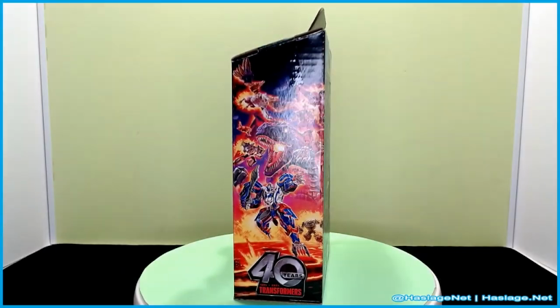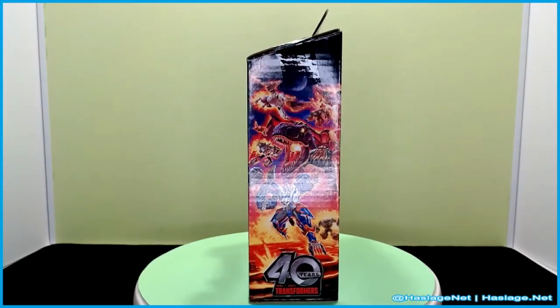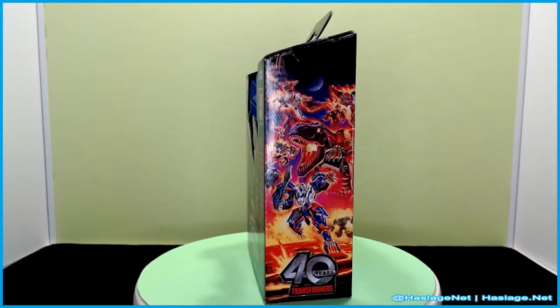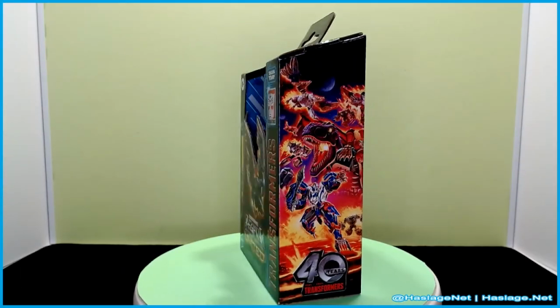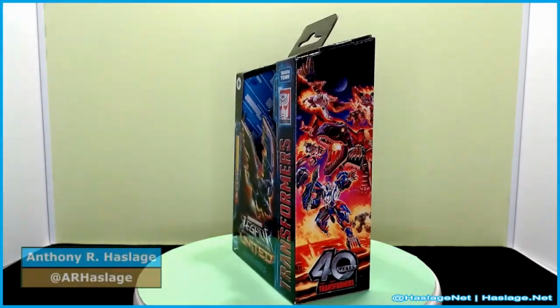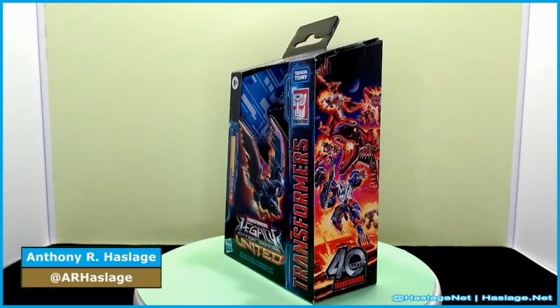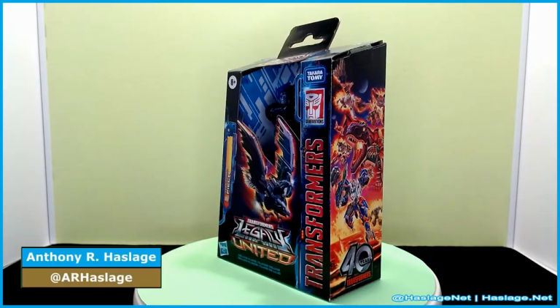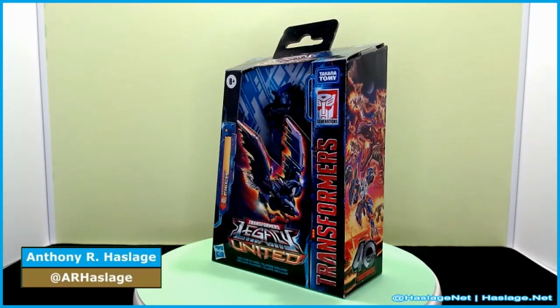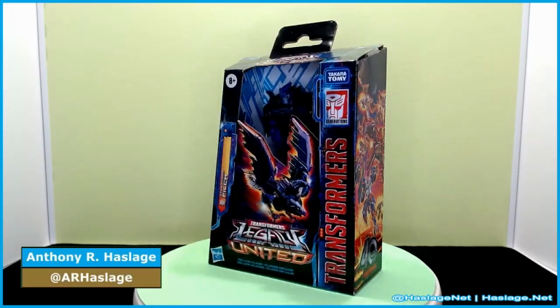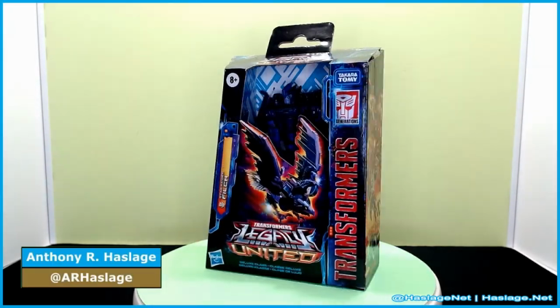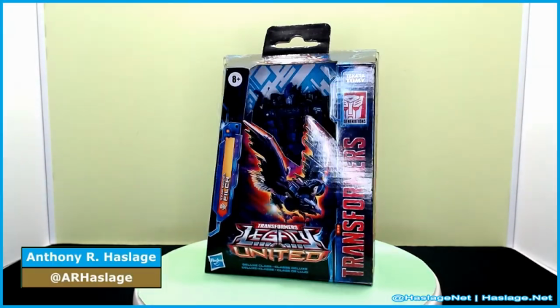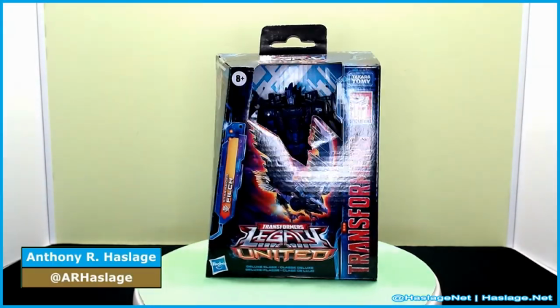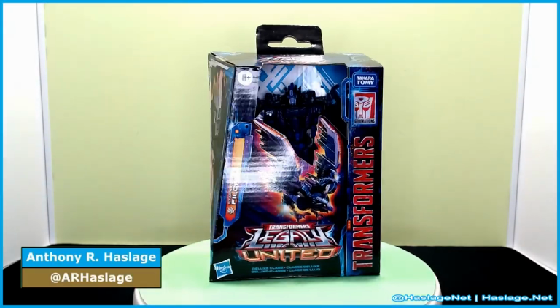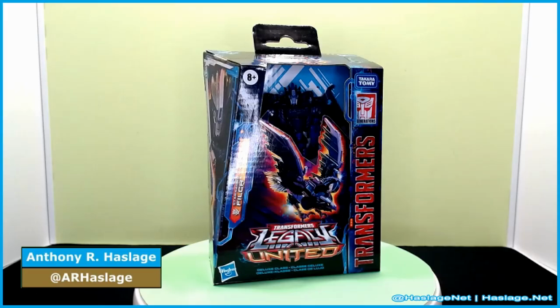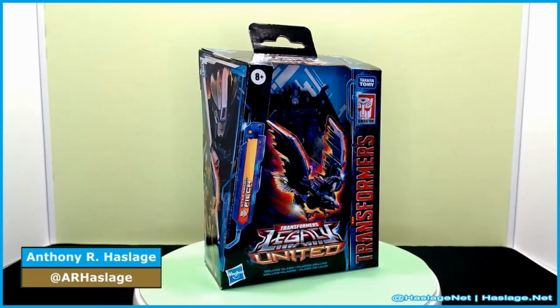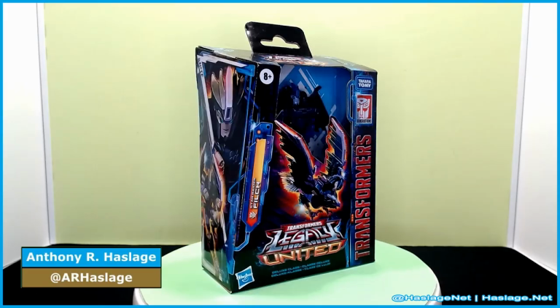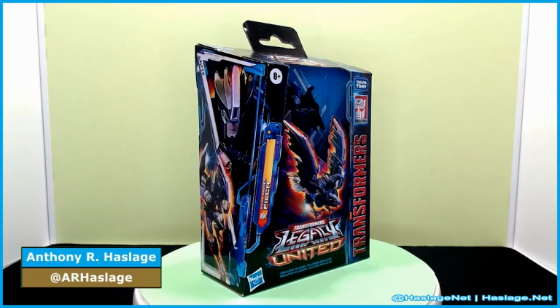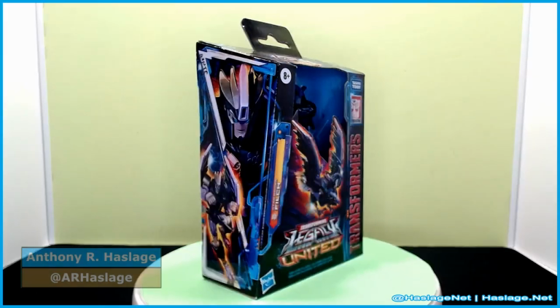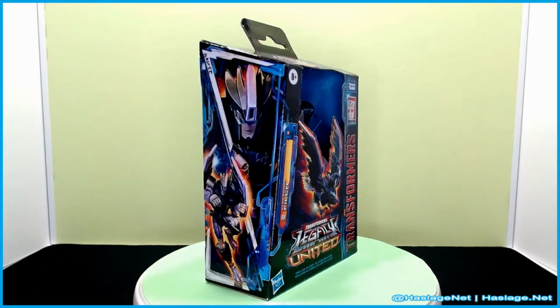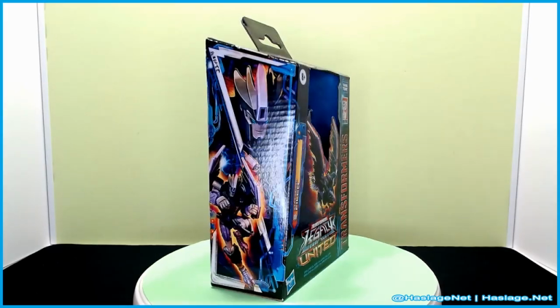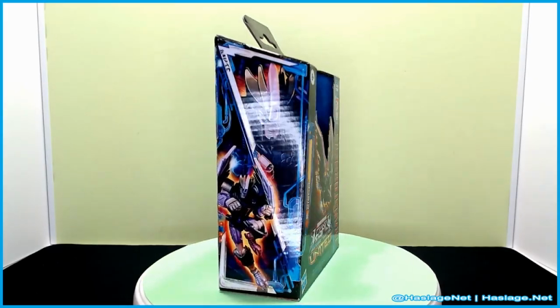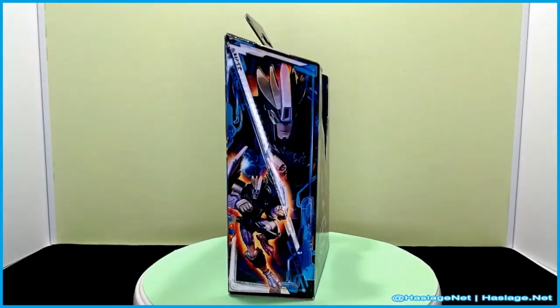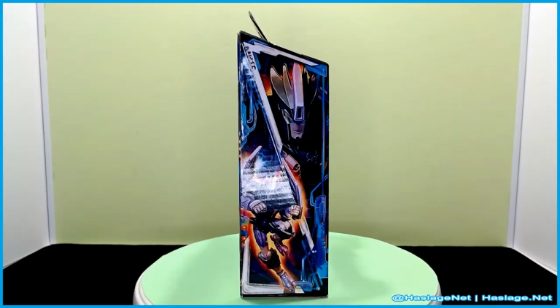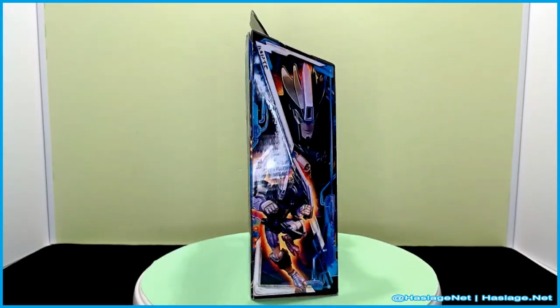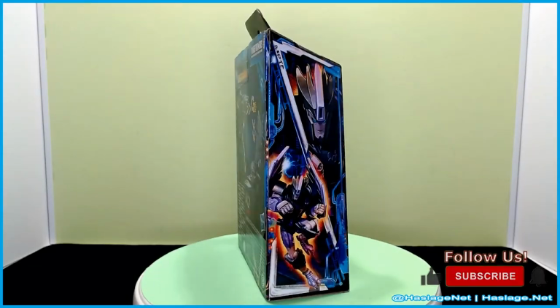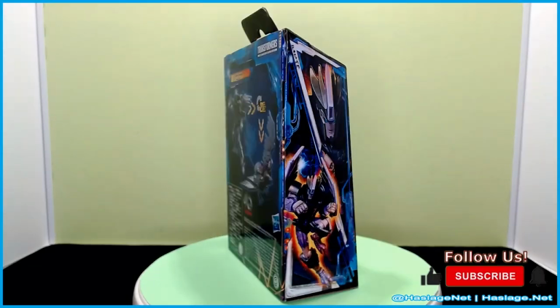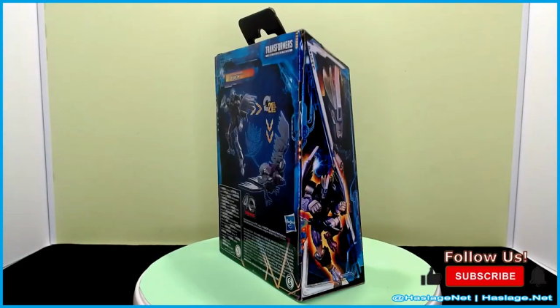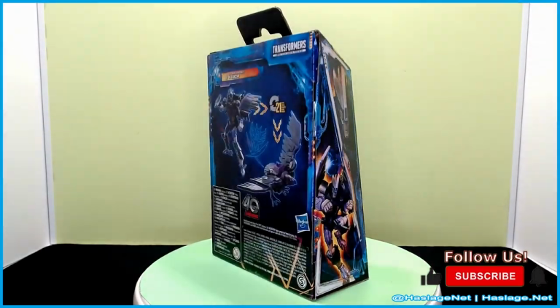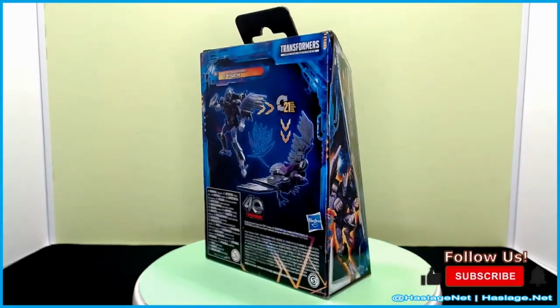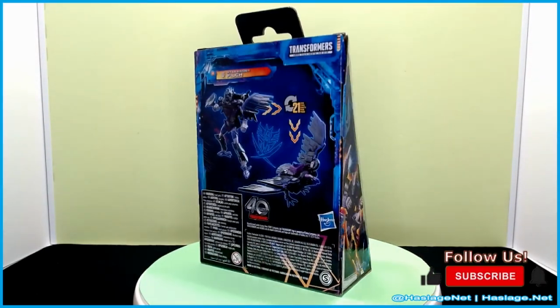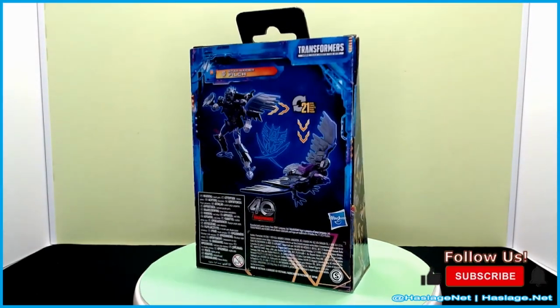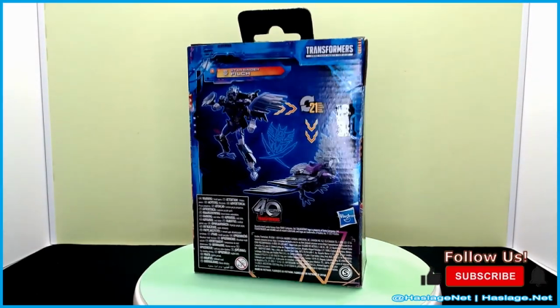Hey collectors, Anthony from HashesNet here. Today we're taking a look at Transformers Legacy United Filch.